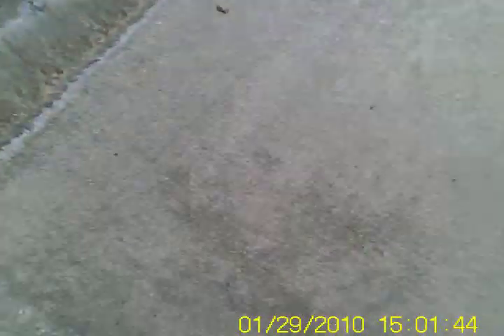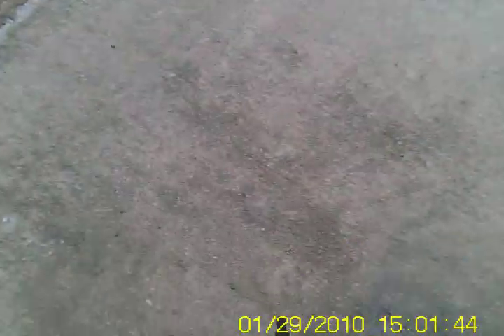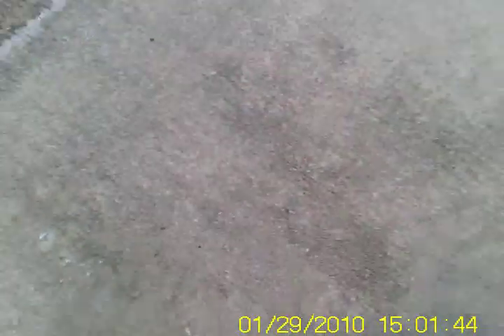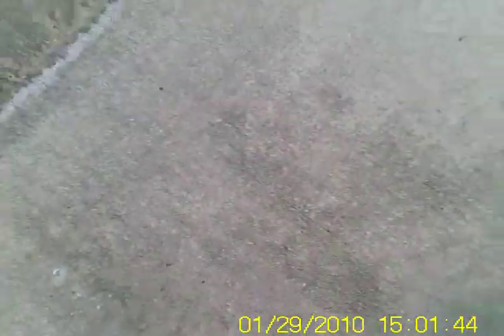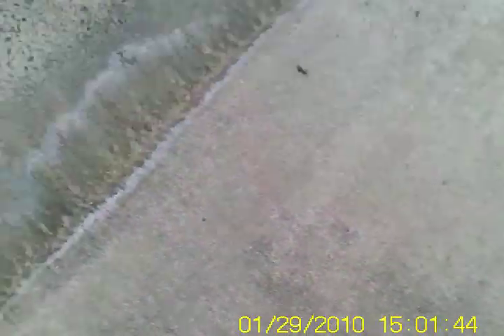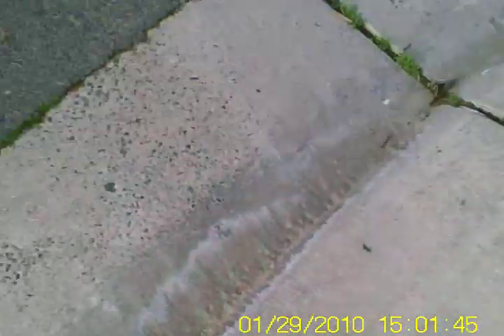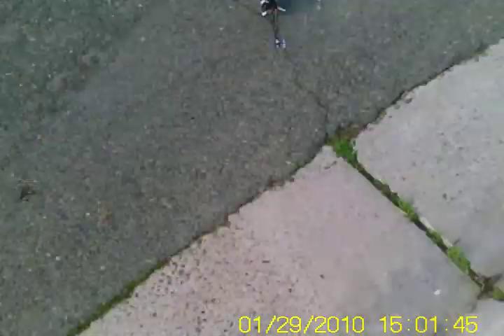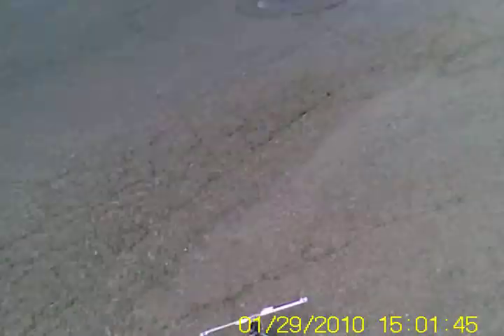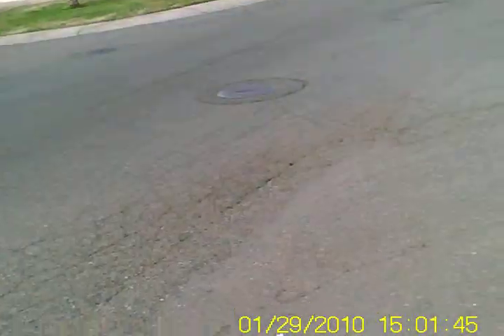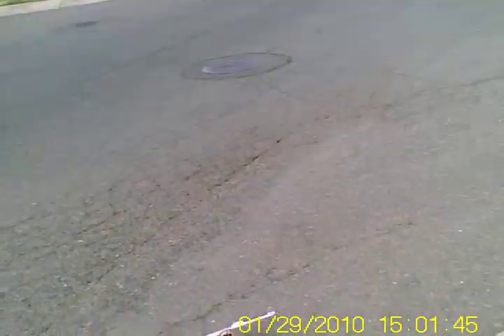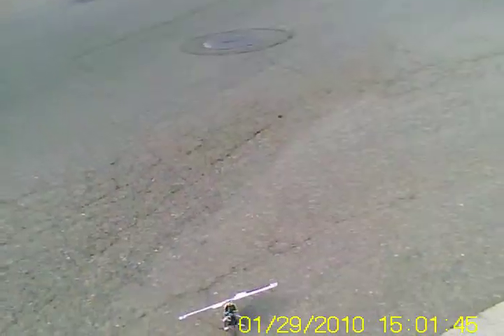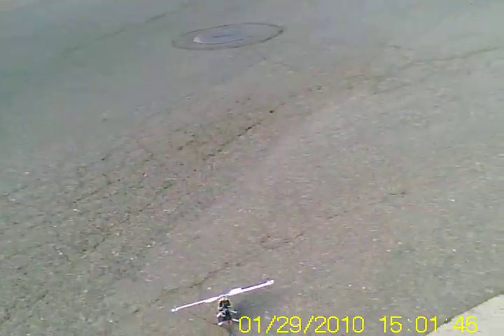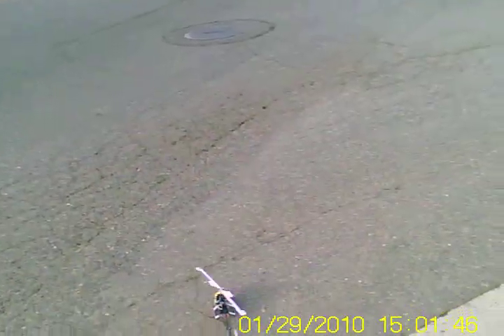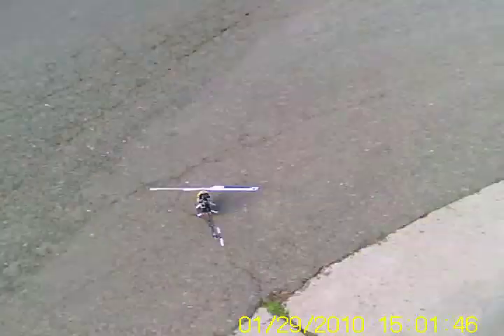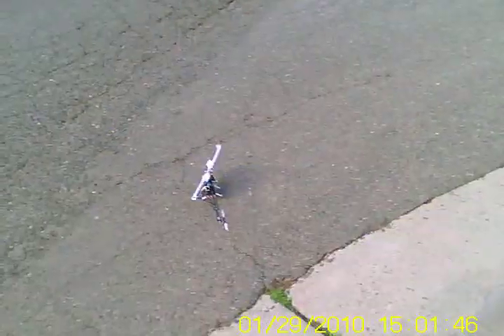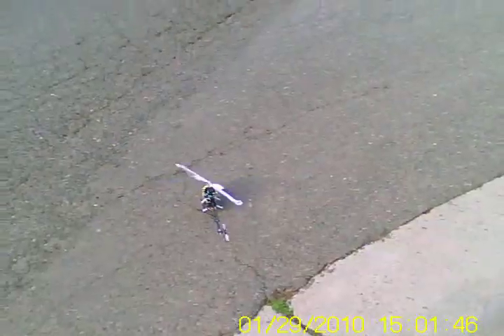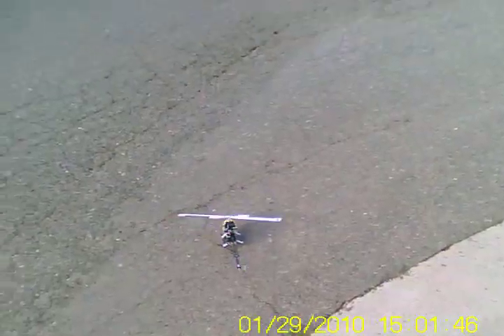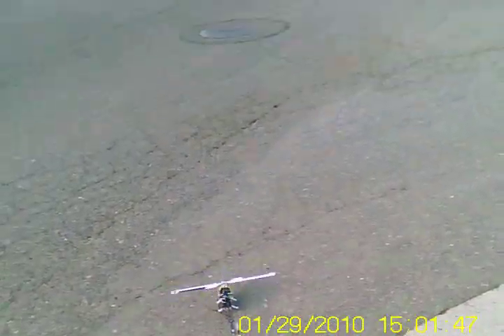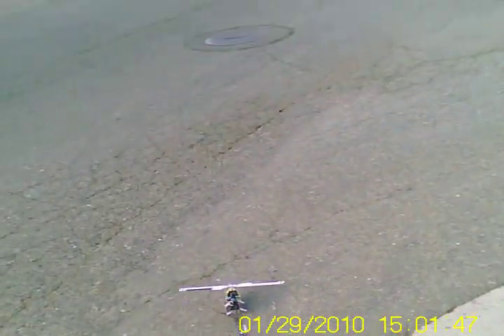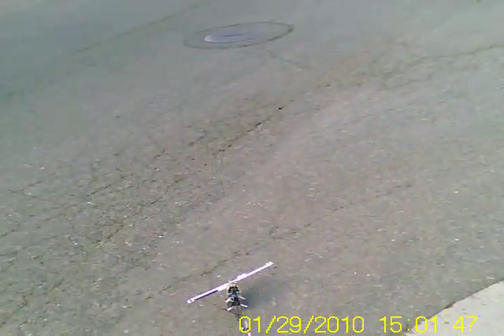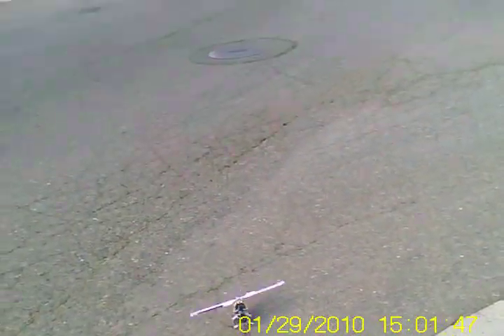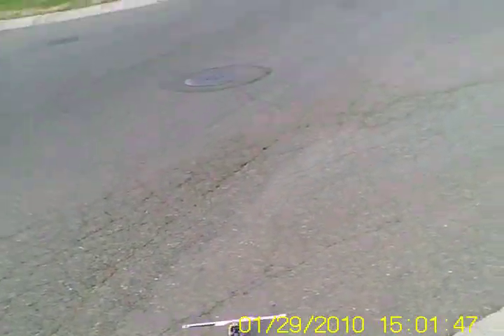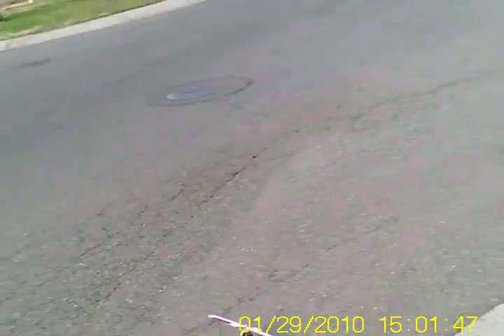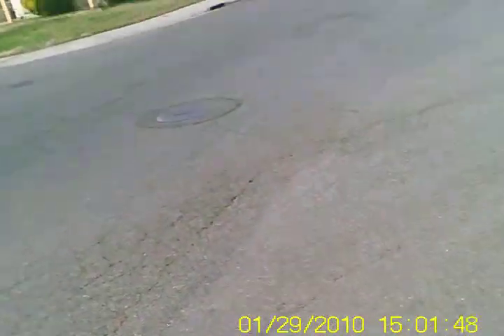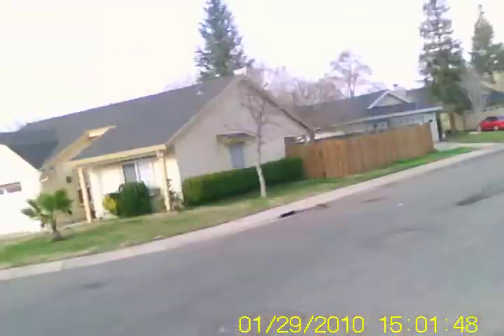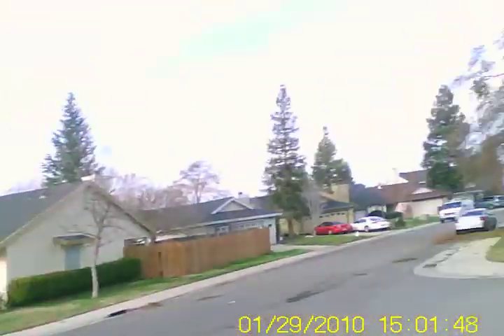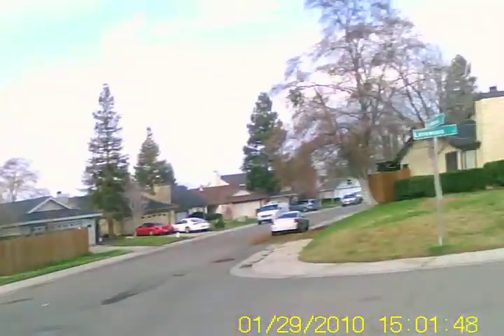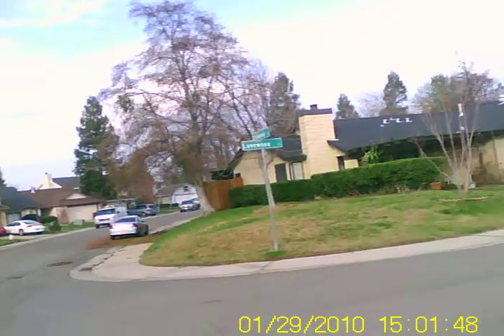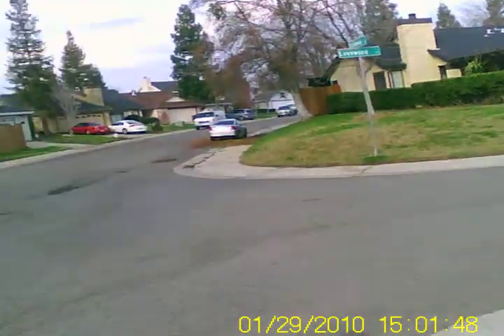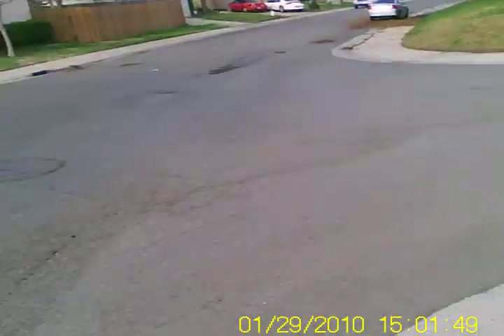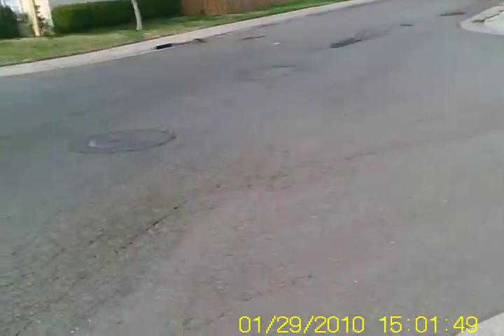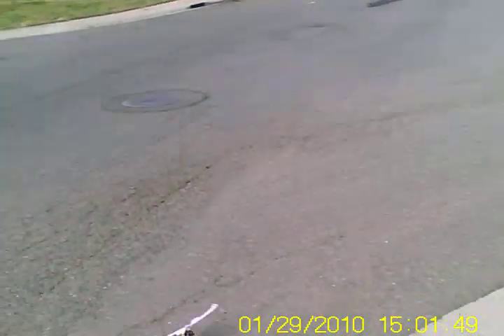Wind's kicking up a little bit — not as nice as it was the other day, but it should still be flyable.